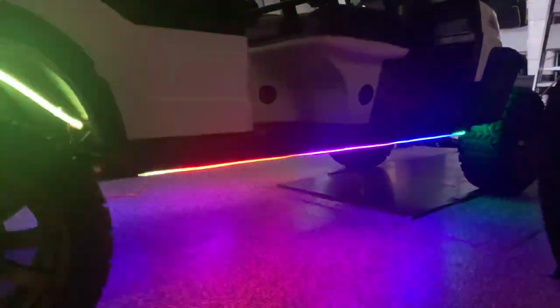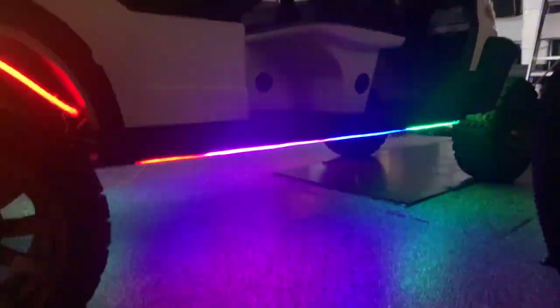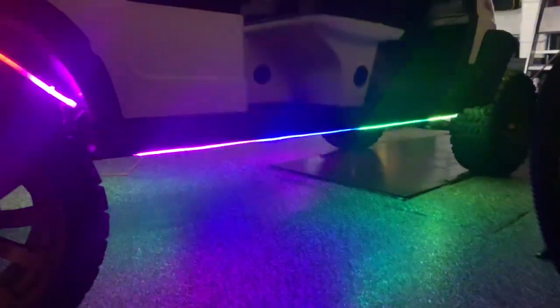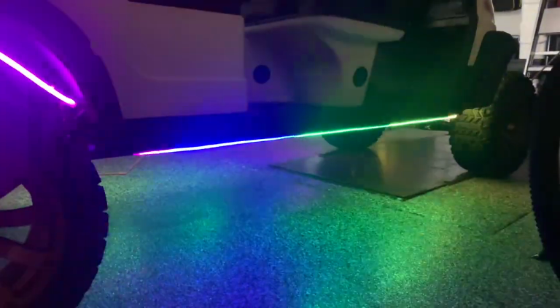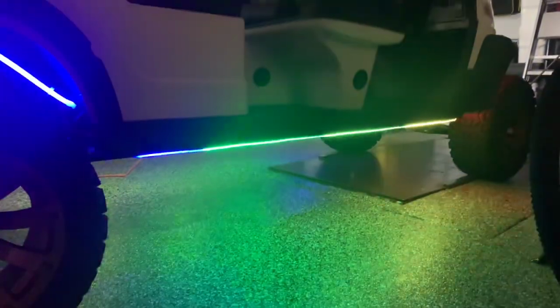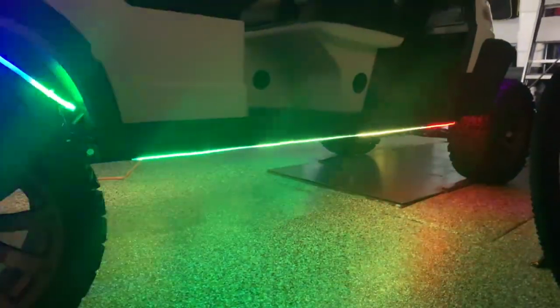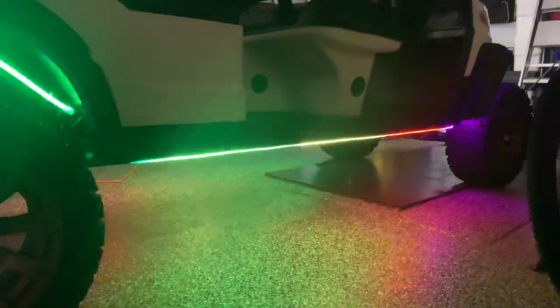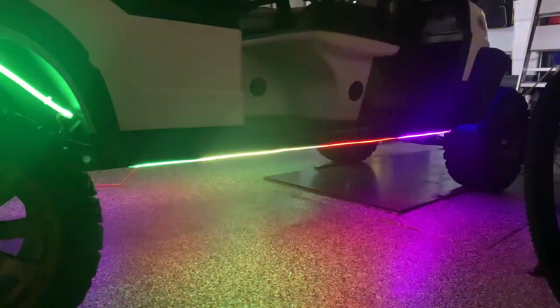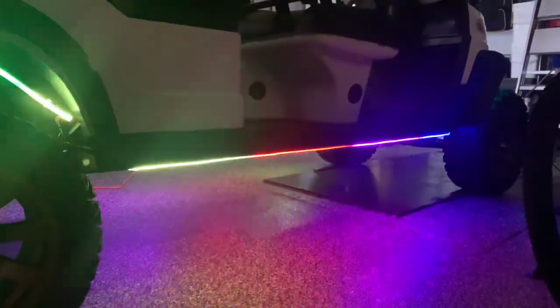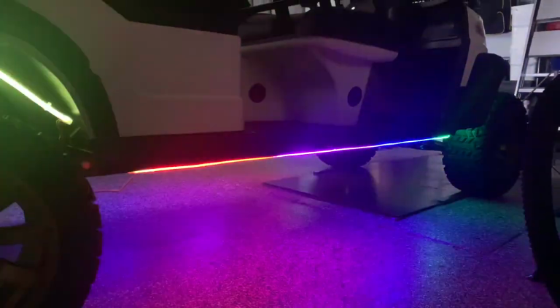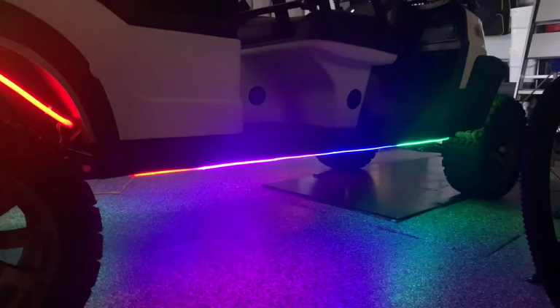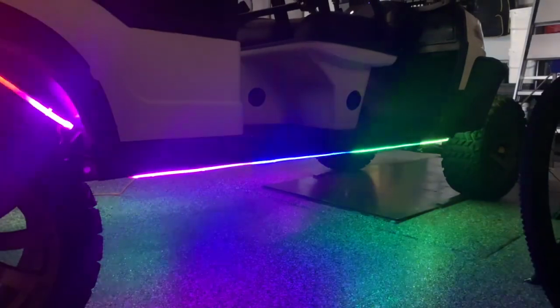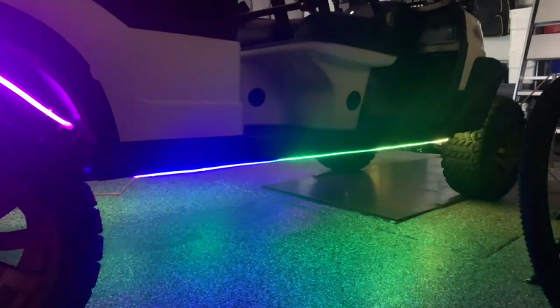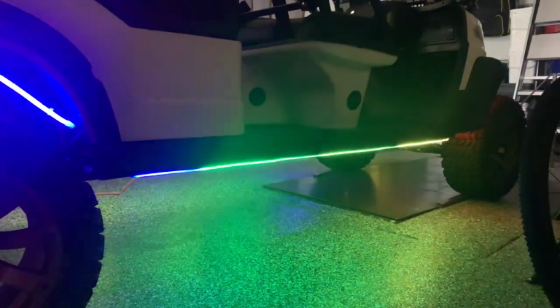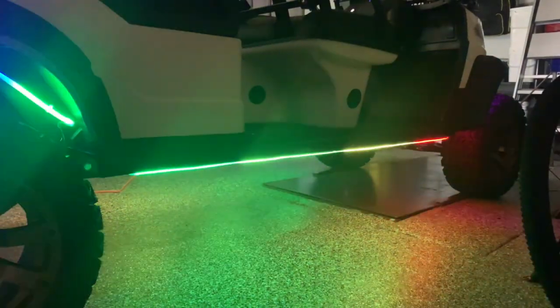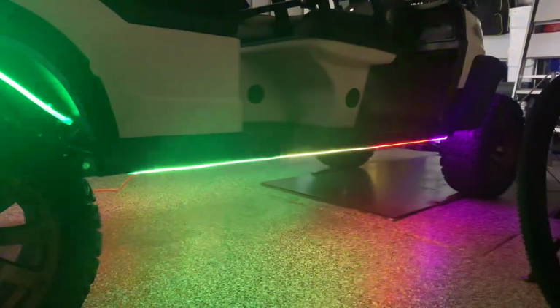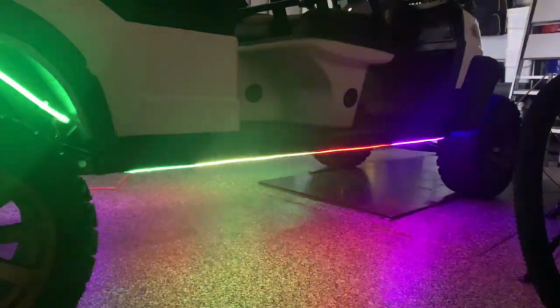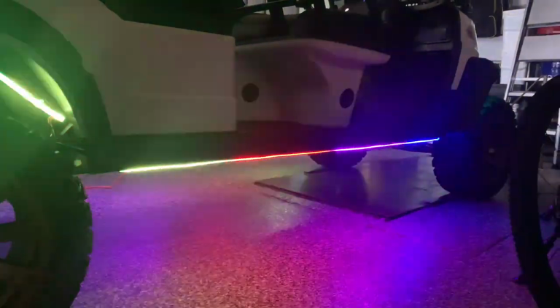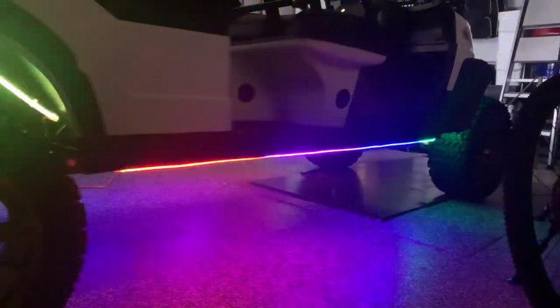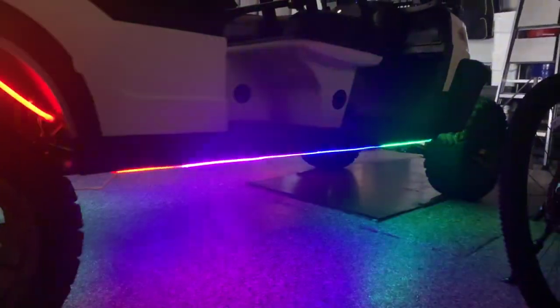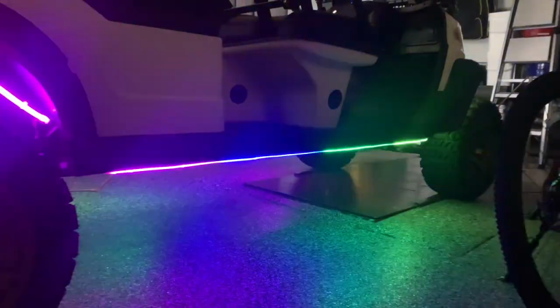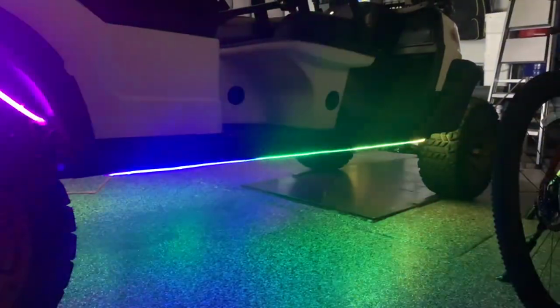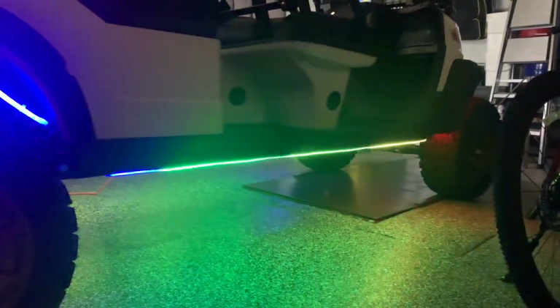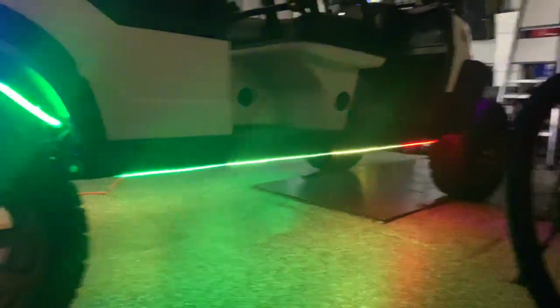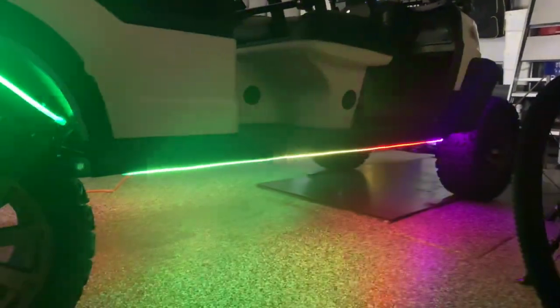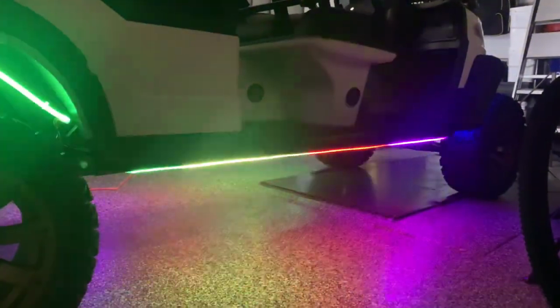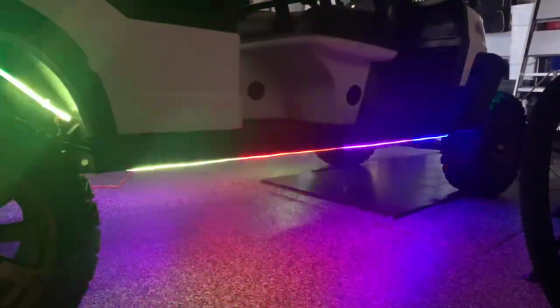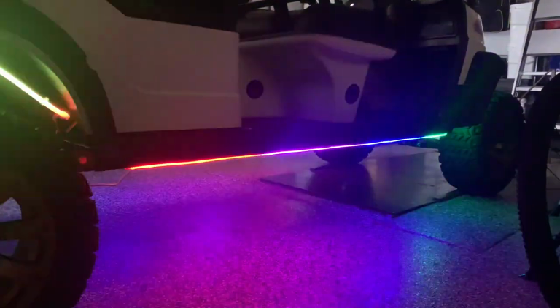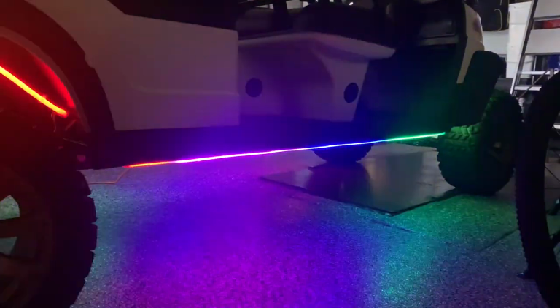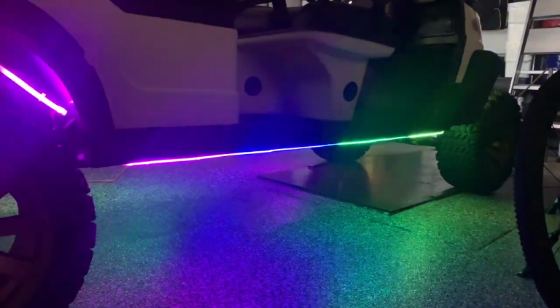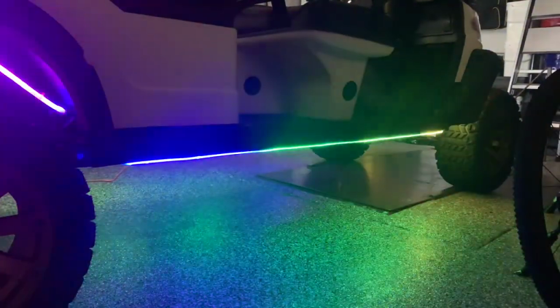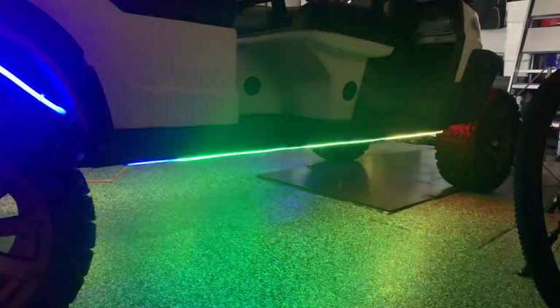Right now, I've just got it on the alternating random chasing light scheme. Highly recommend it. You can change it from millions of different colors. It comes with a remote. Very, very cool.